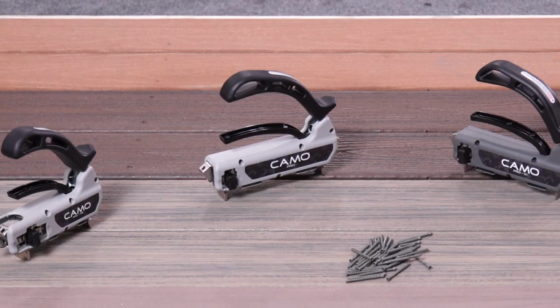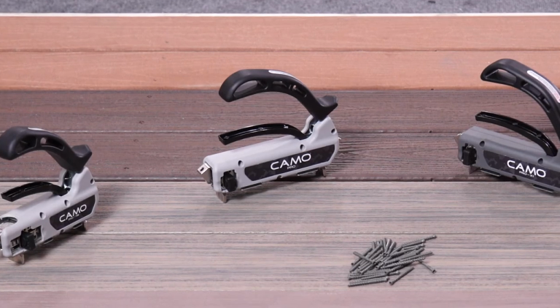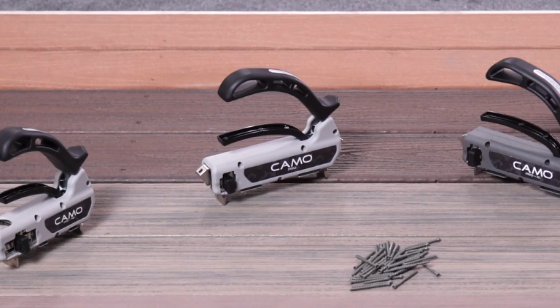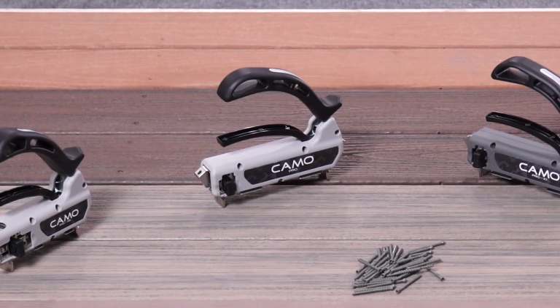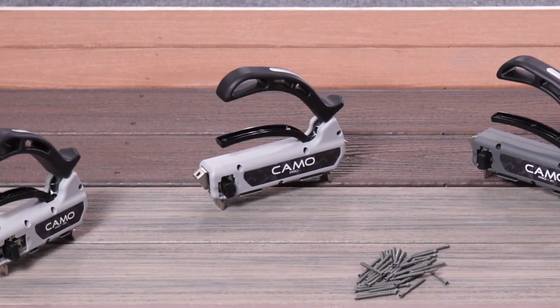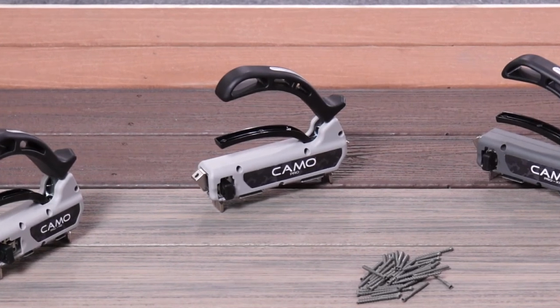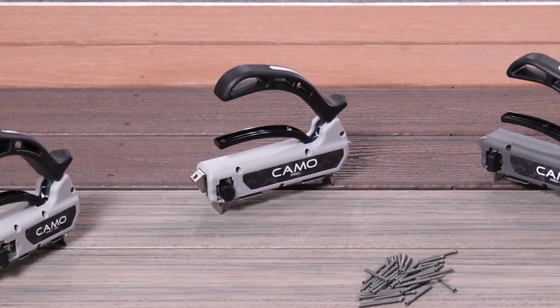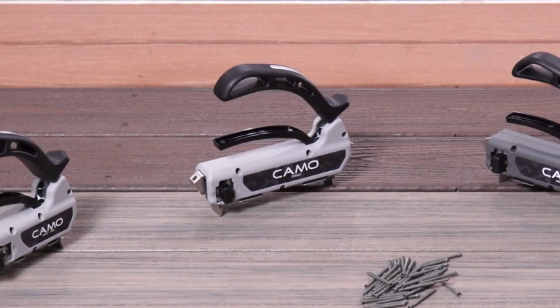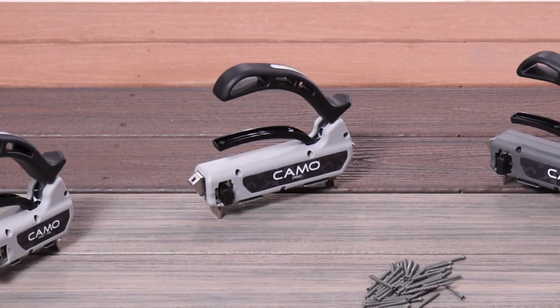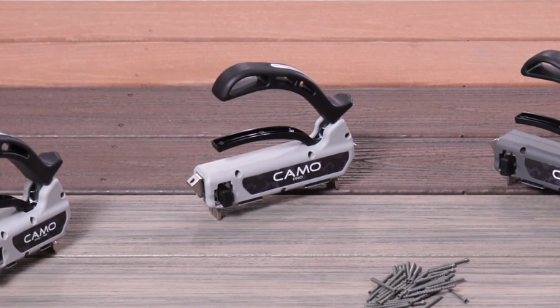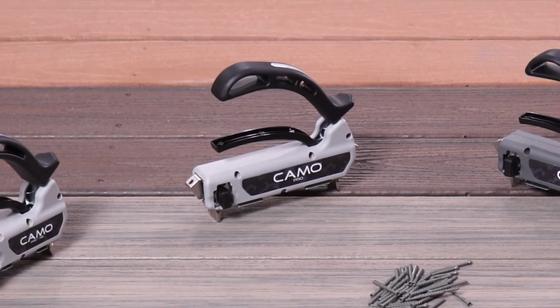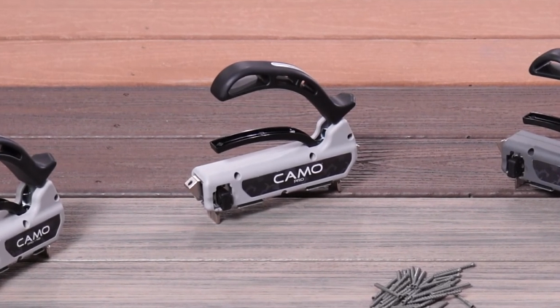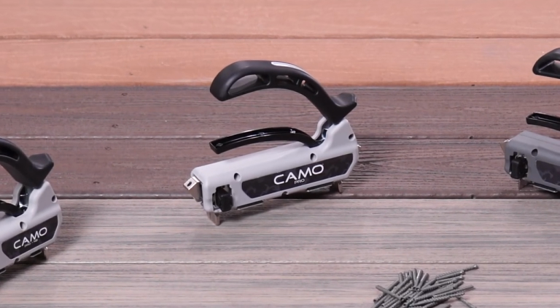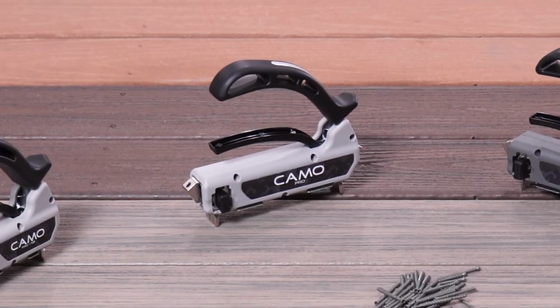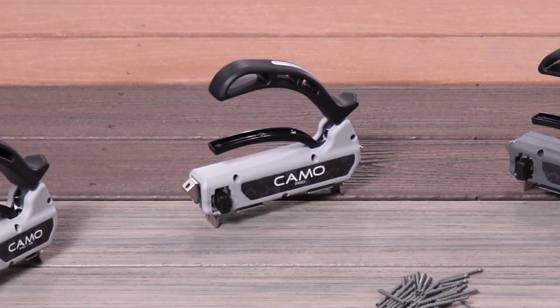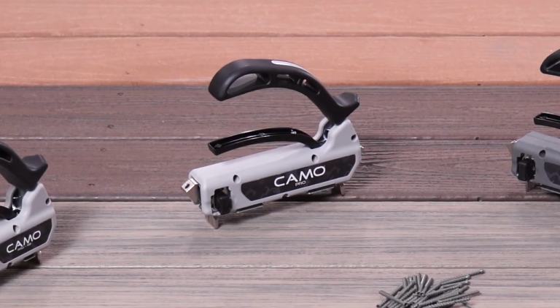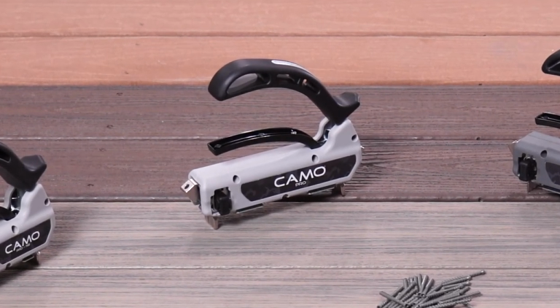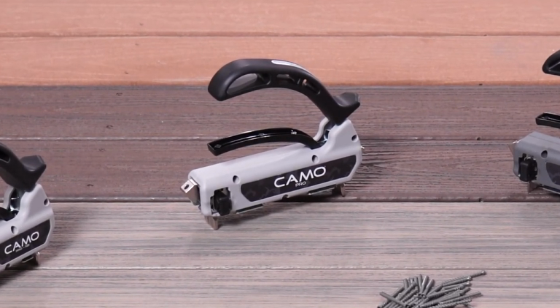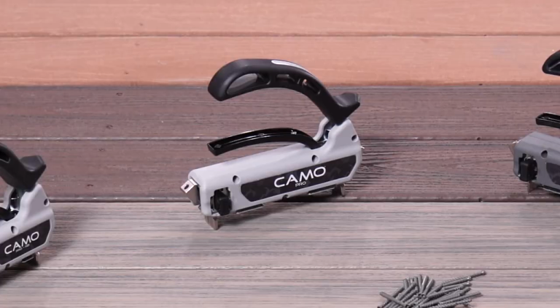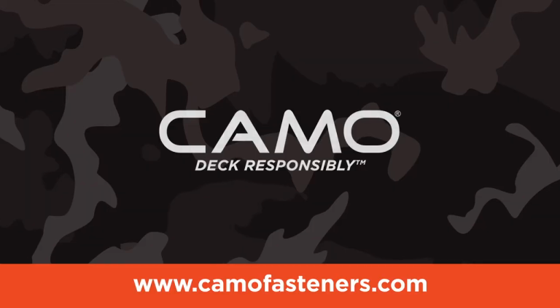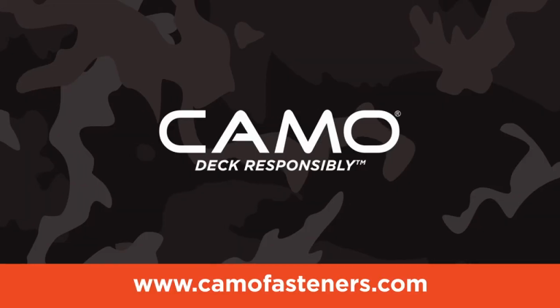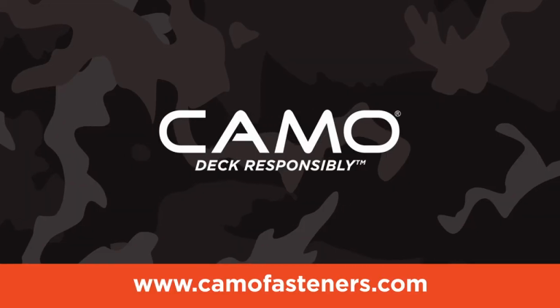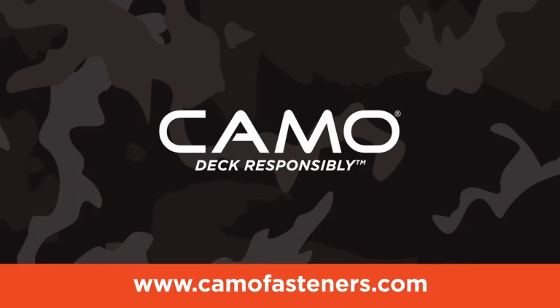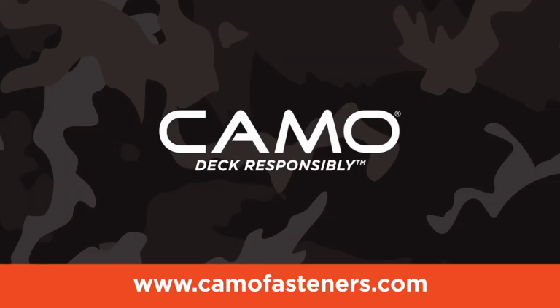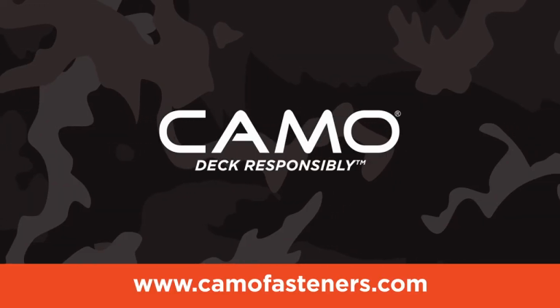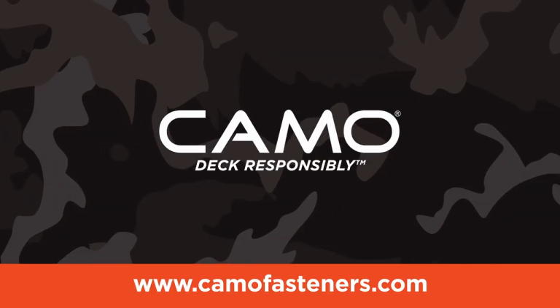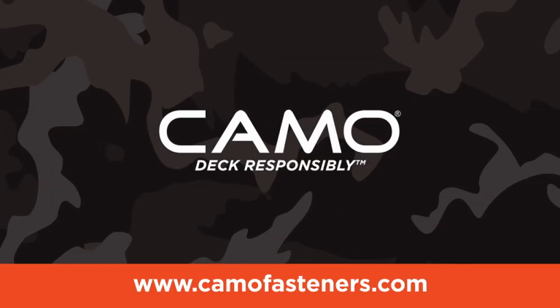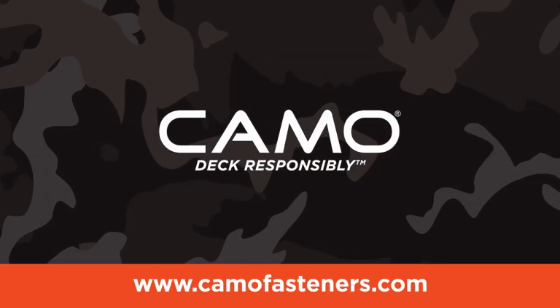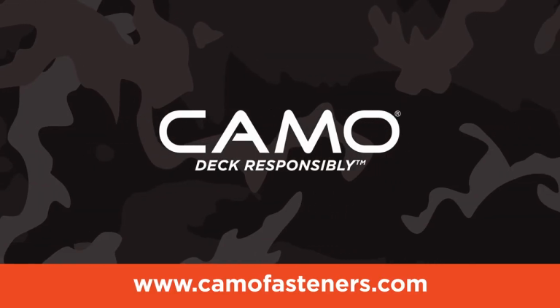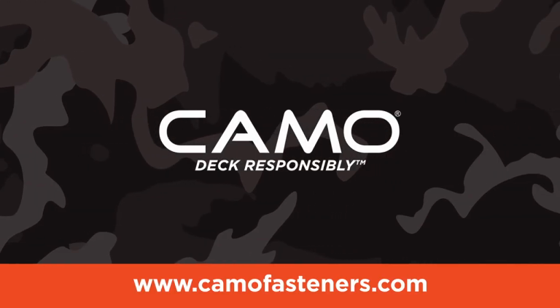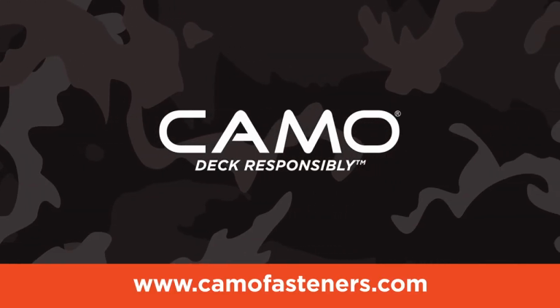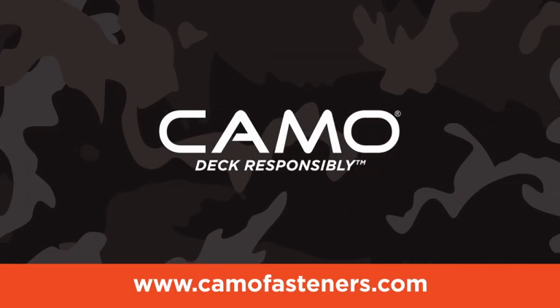Purchase the Pro Guide at your local dealer, home center, or Amazon. To learn more, go to camofasteners.com.